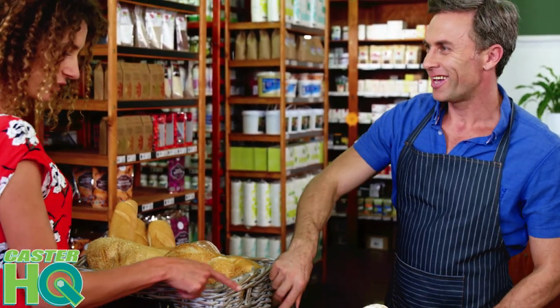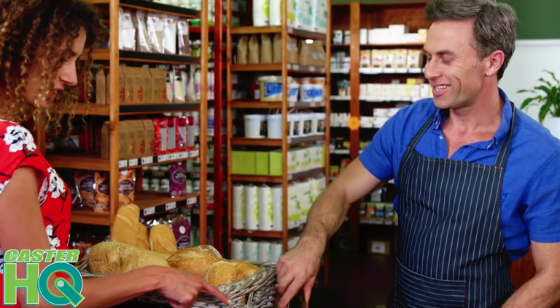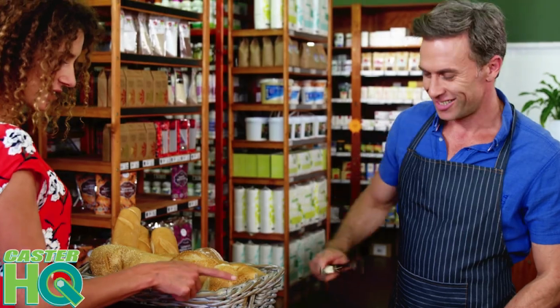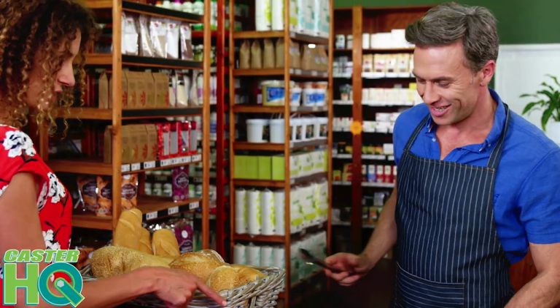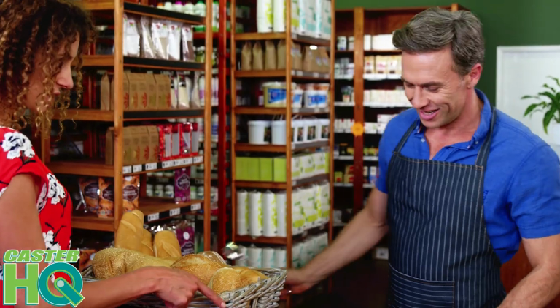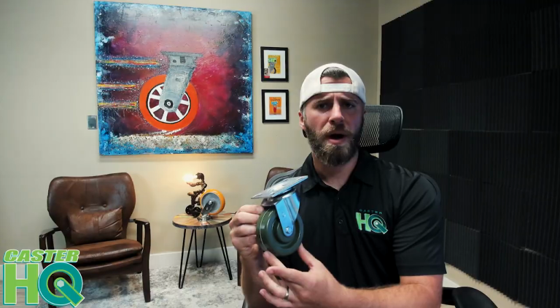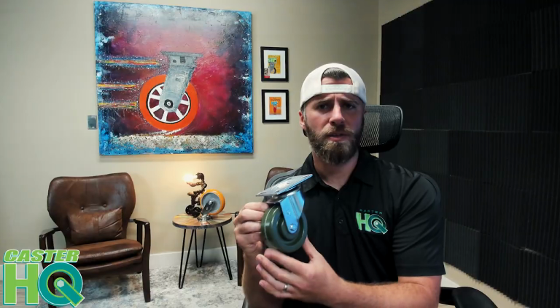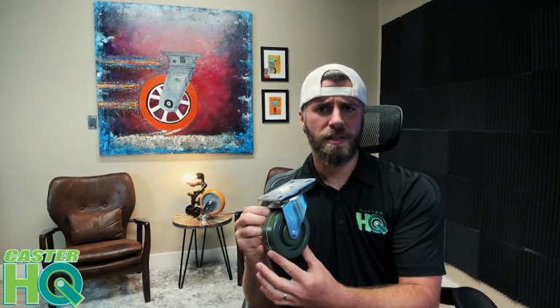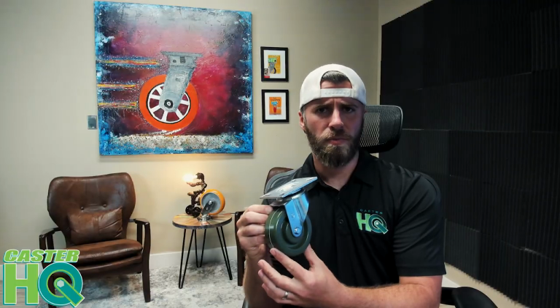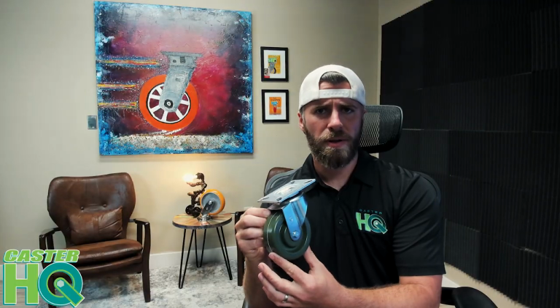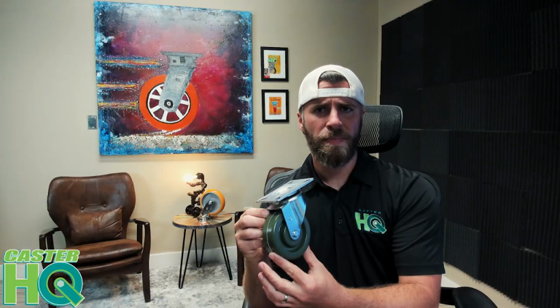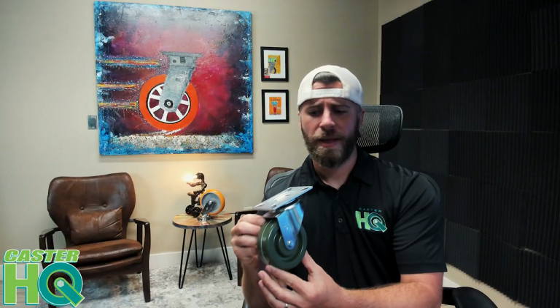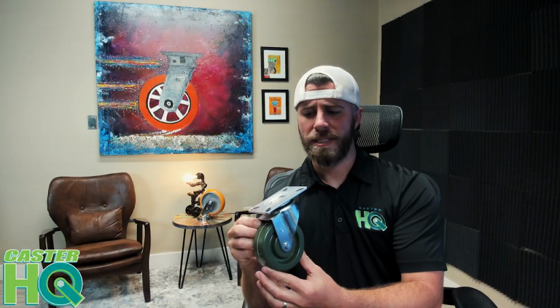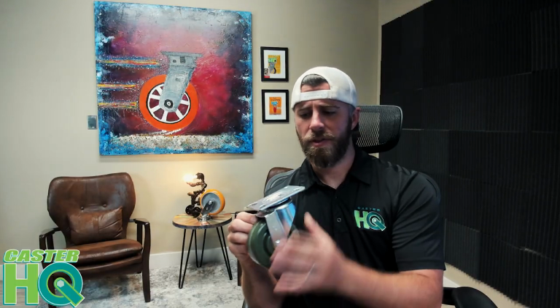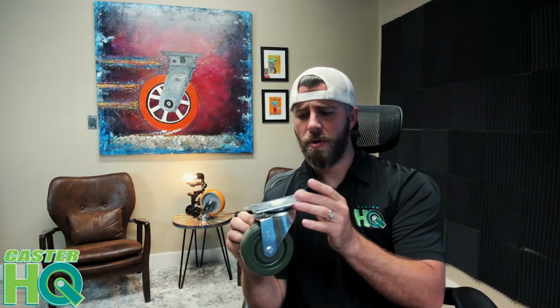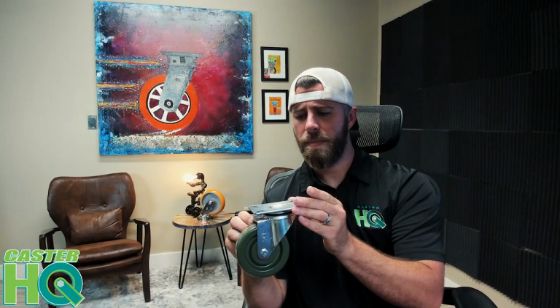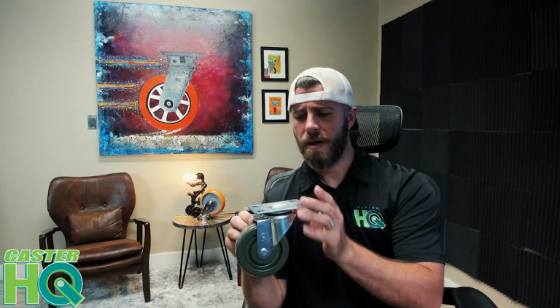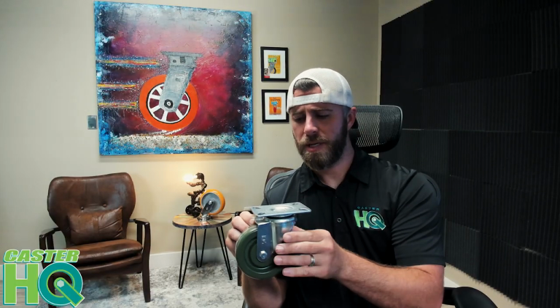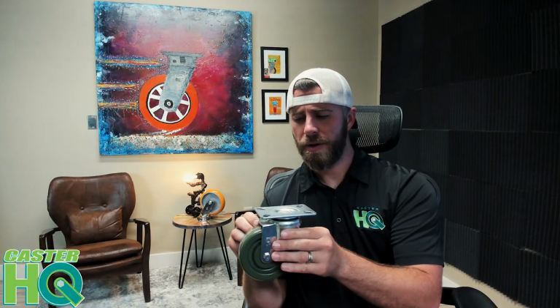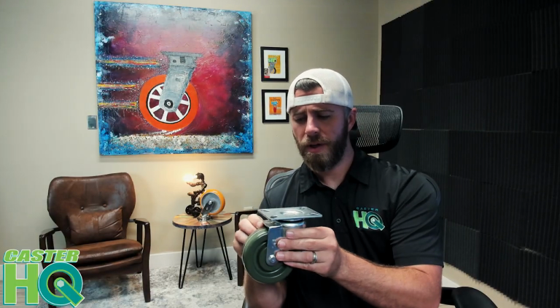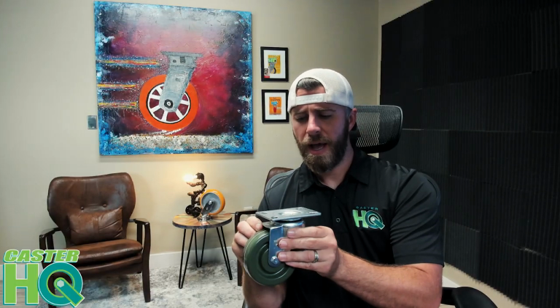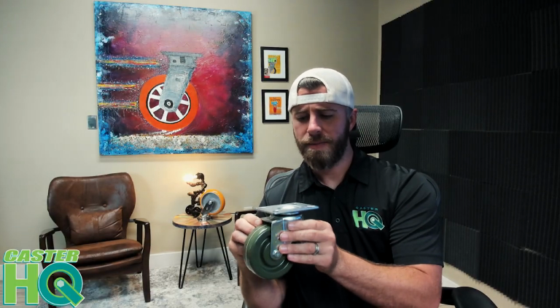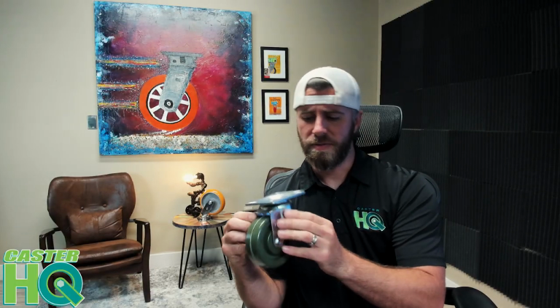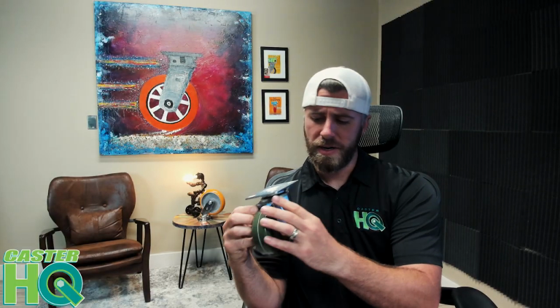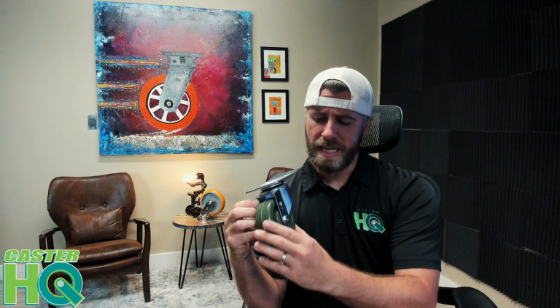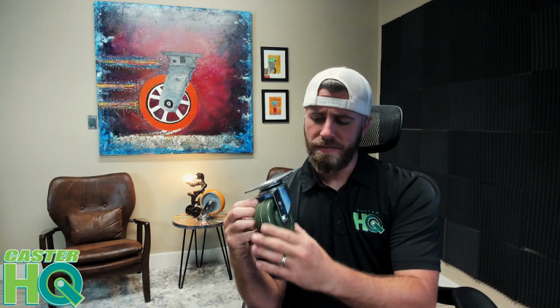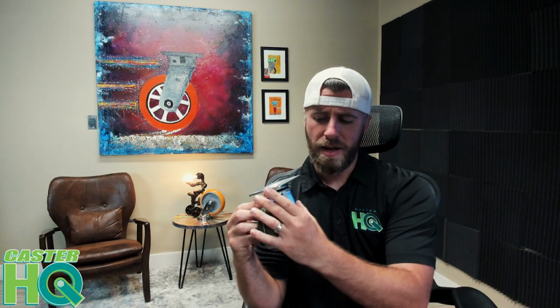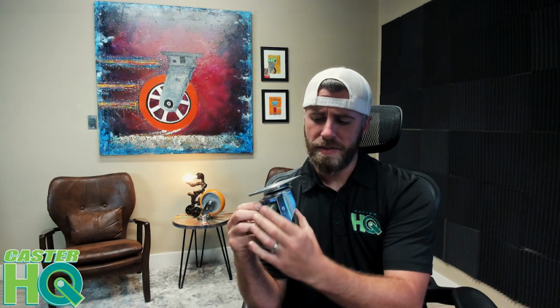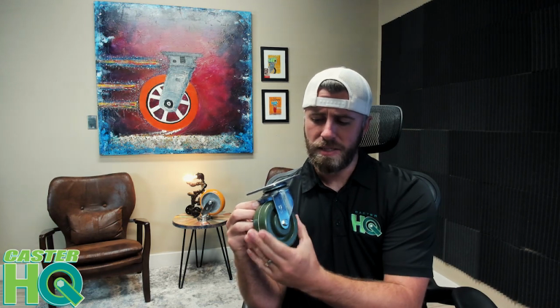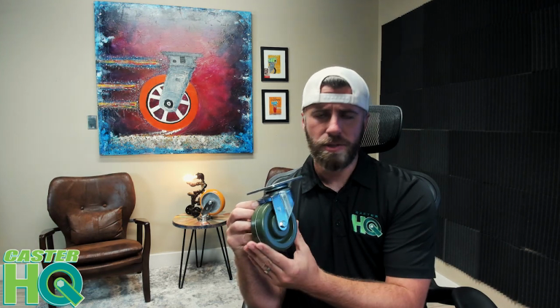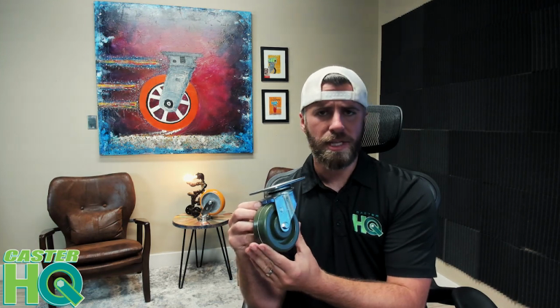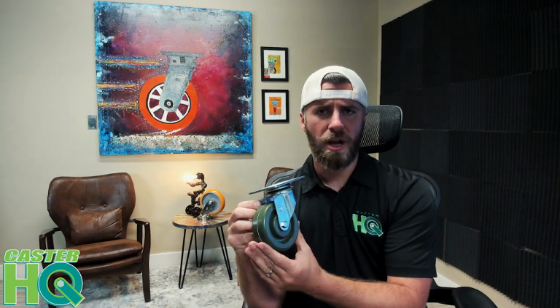This is a high temp epoxy resin wheel. It is a thermal compound material, so it's very safe. None of this is going to leach off.